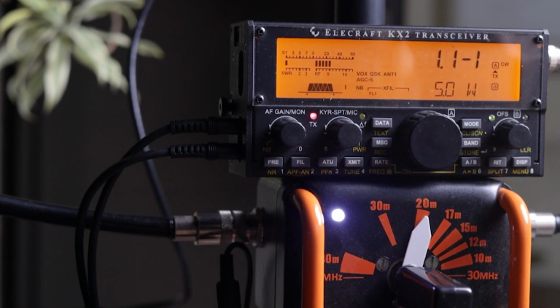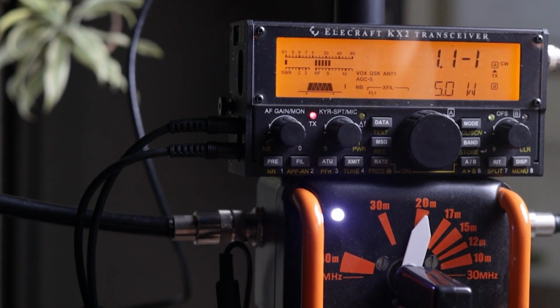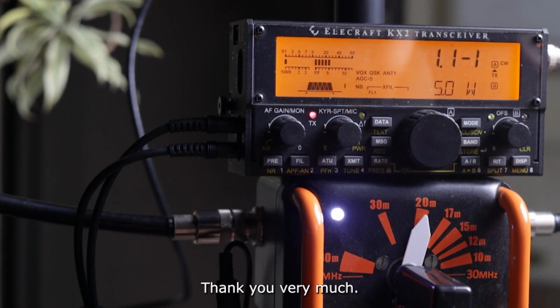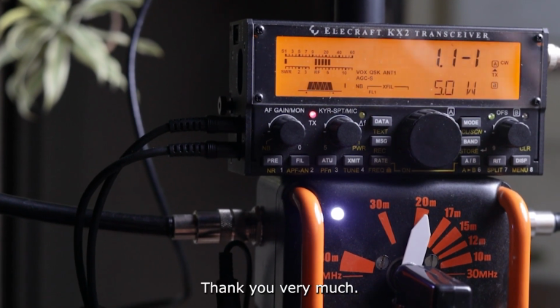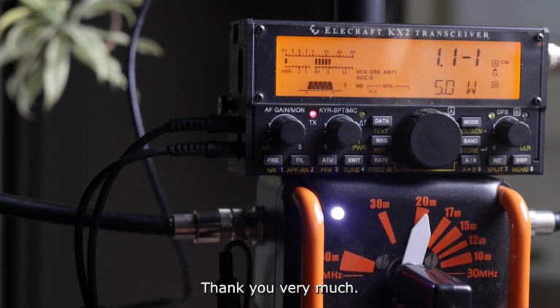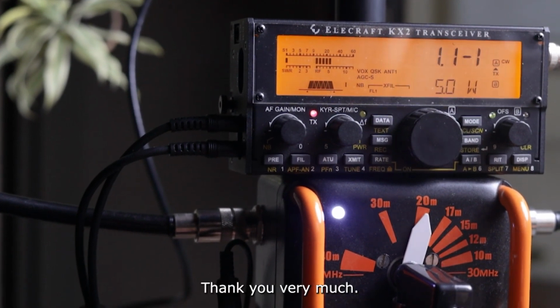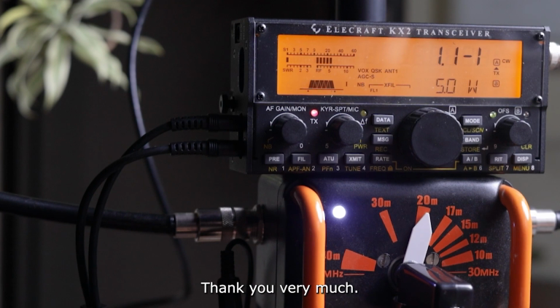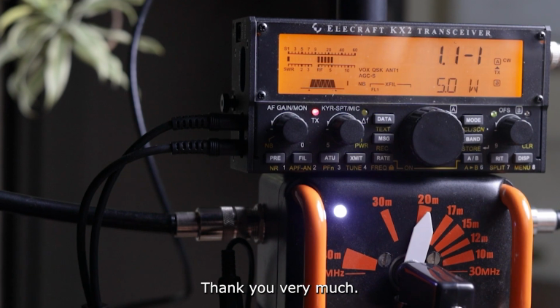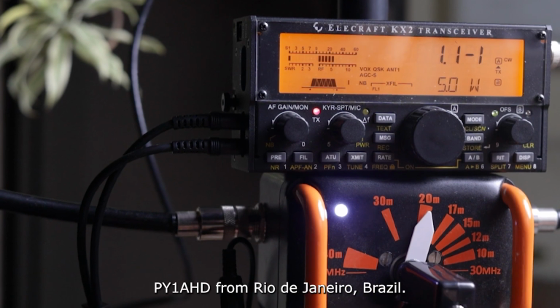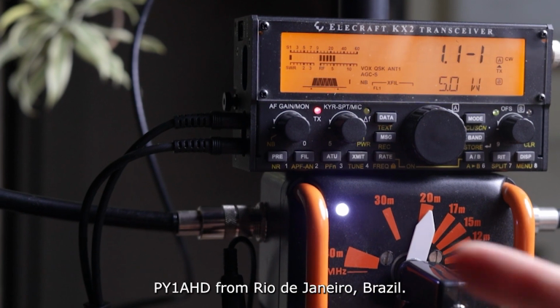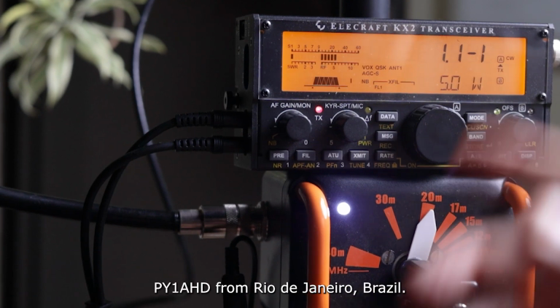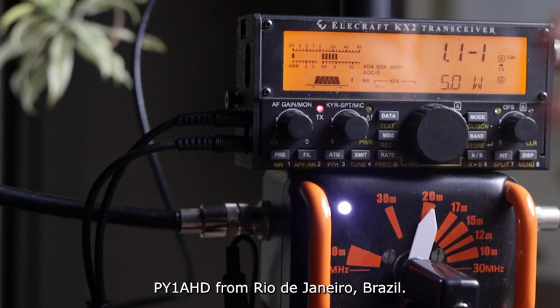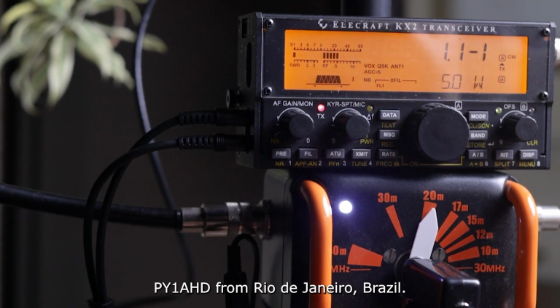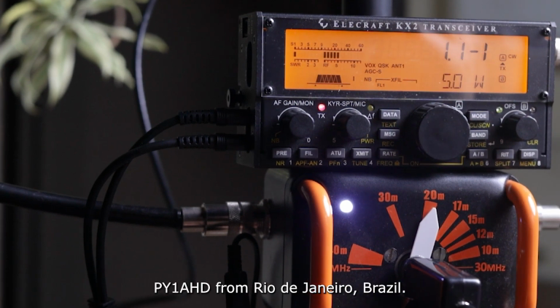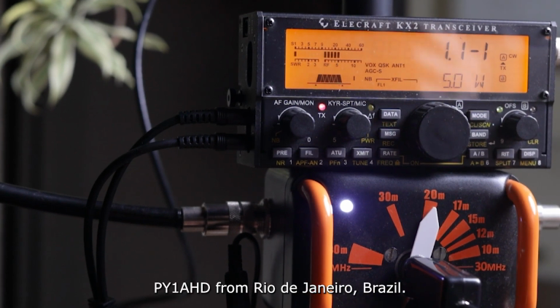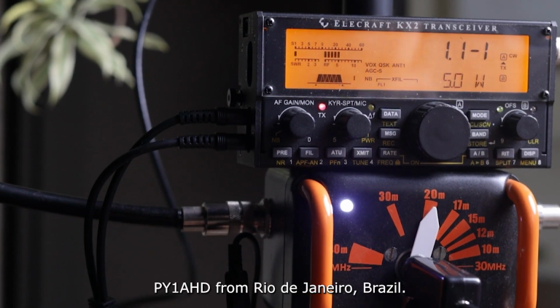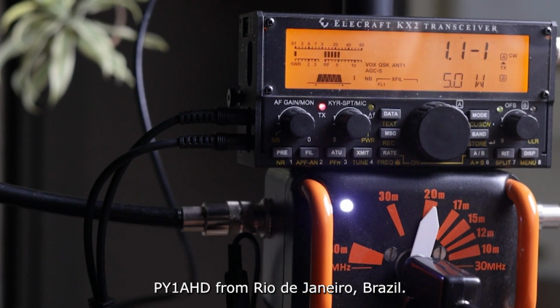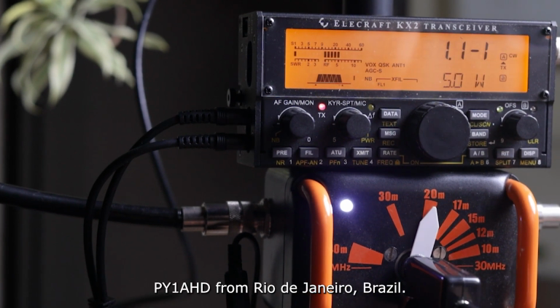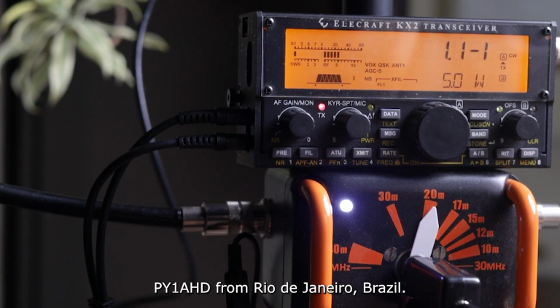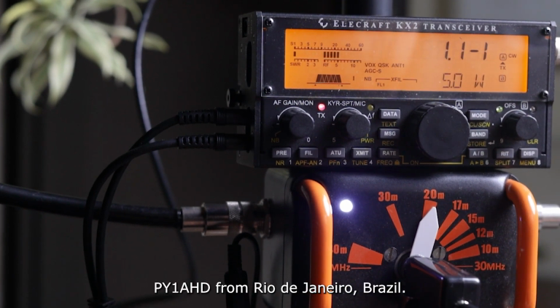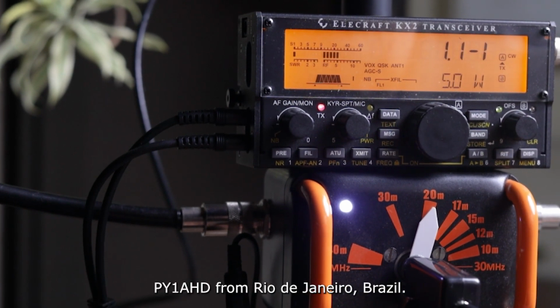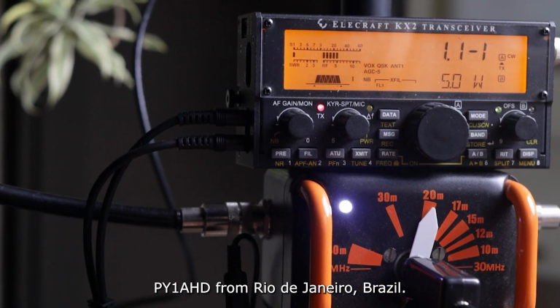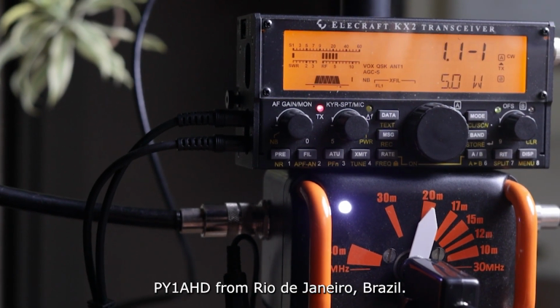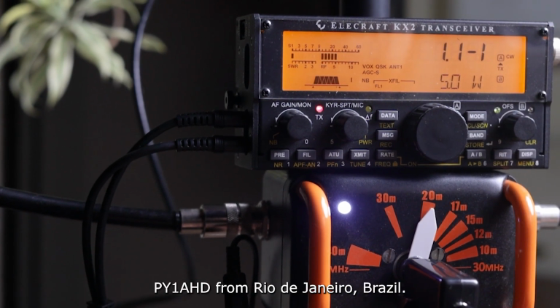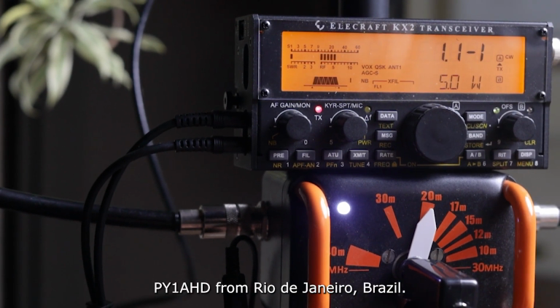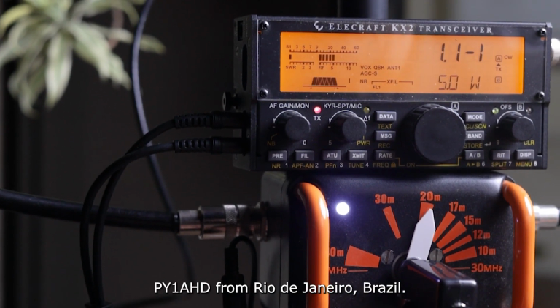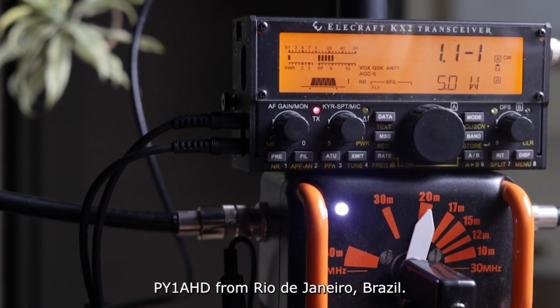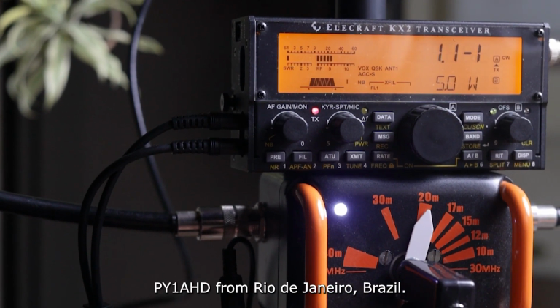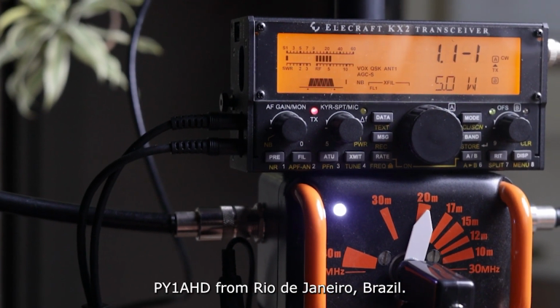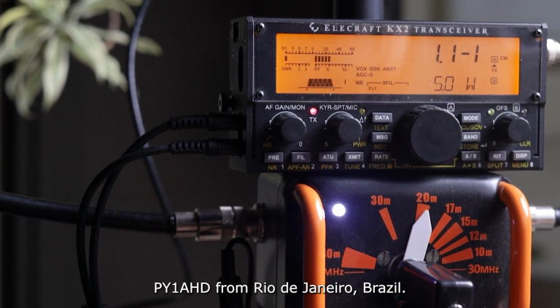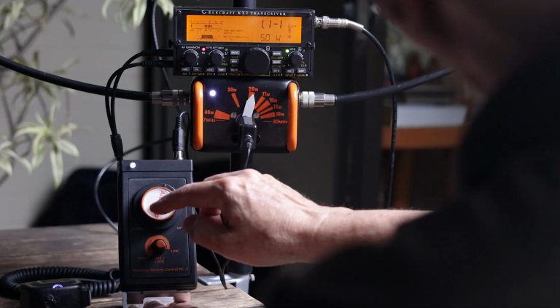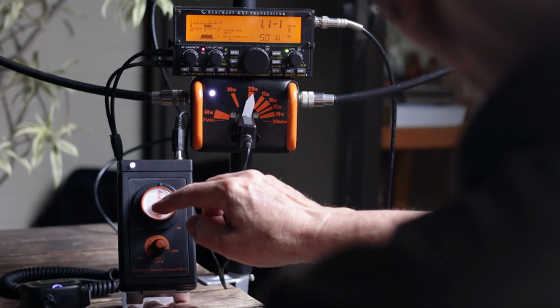Thank you very much, it's PY1AHD from Rio de Janeiro, Brazil.